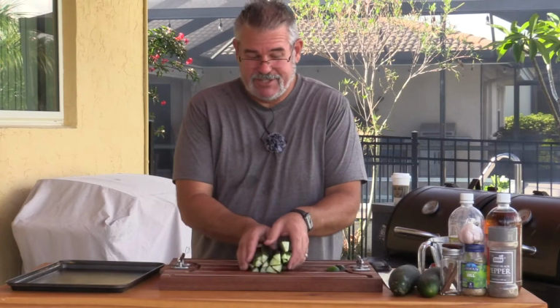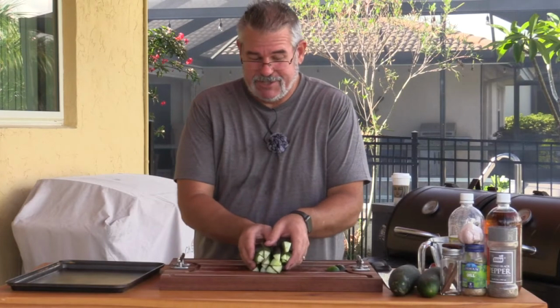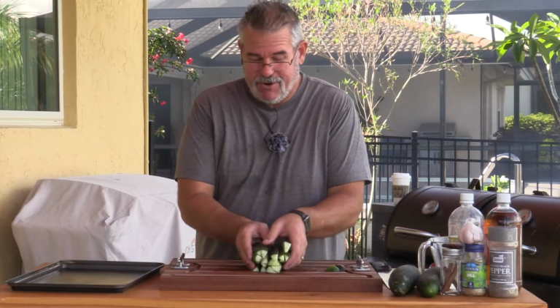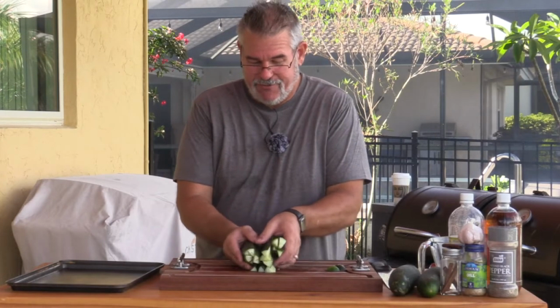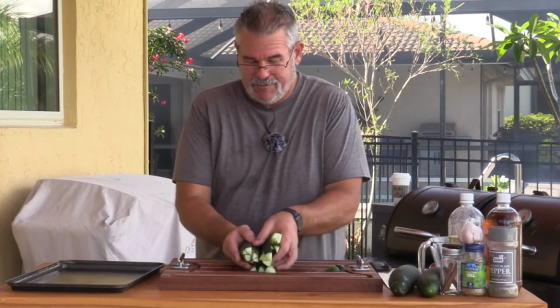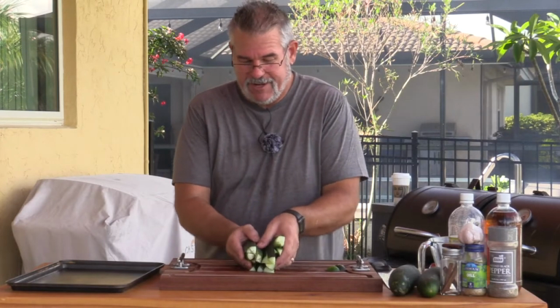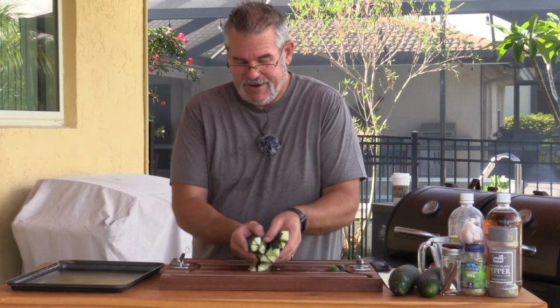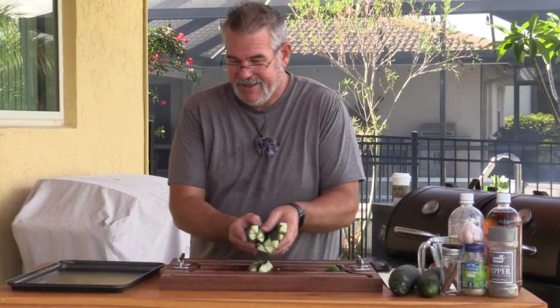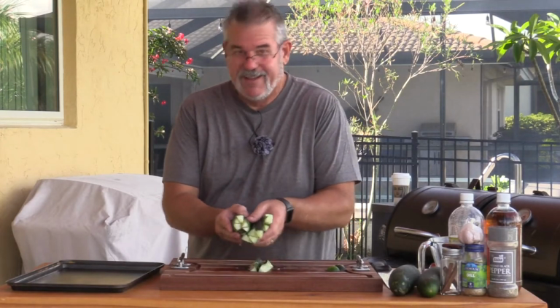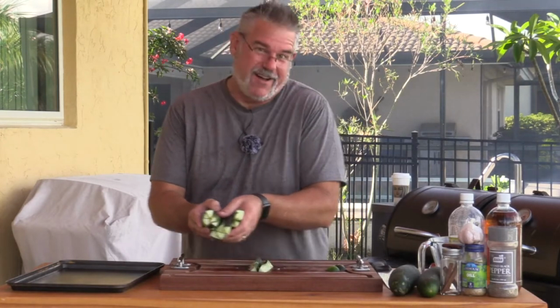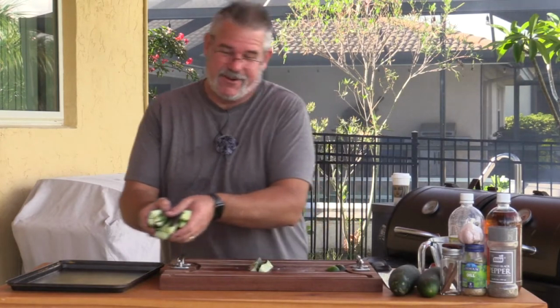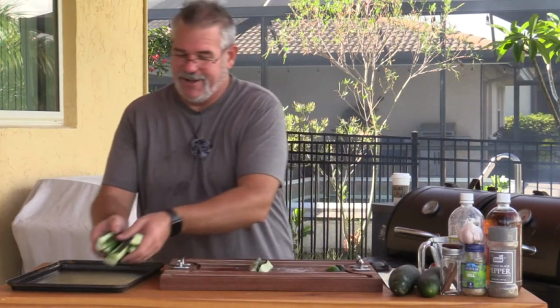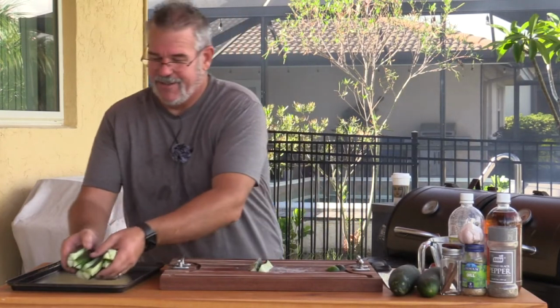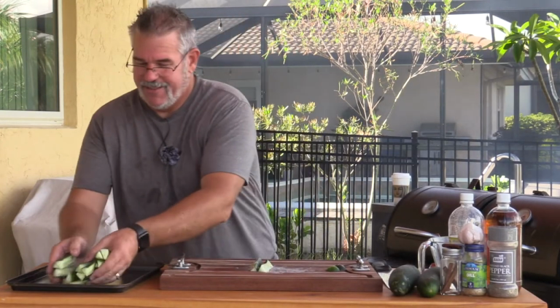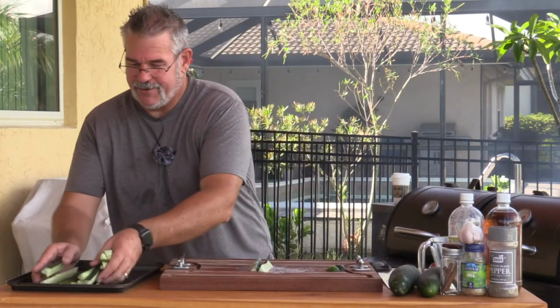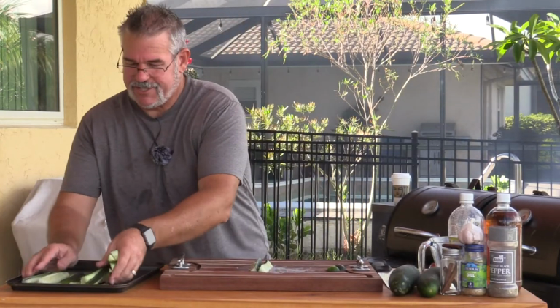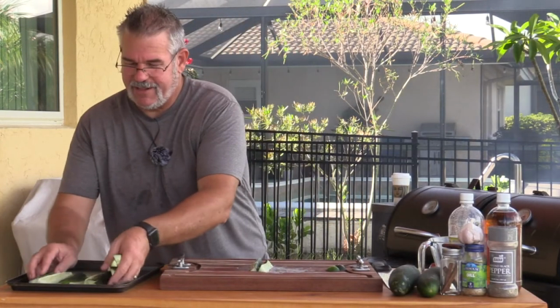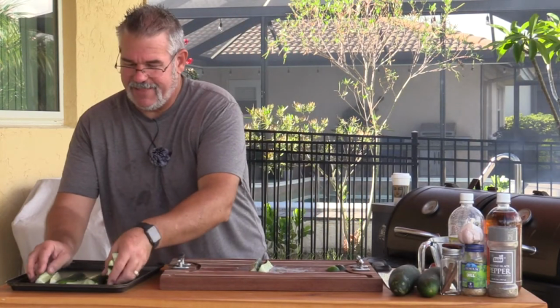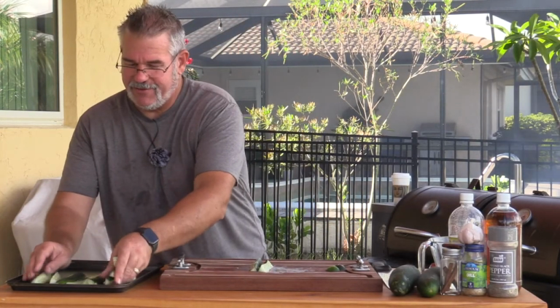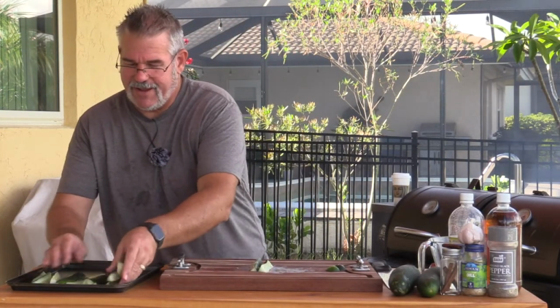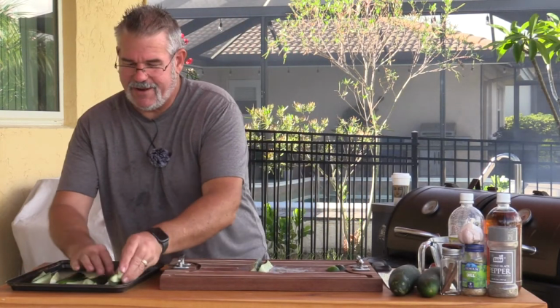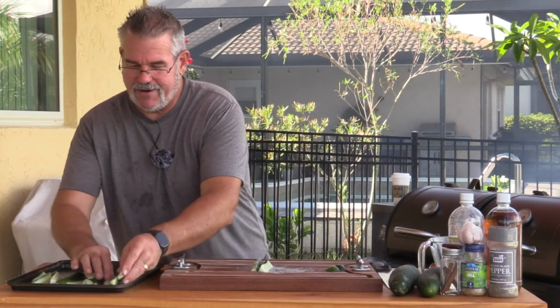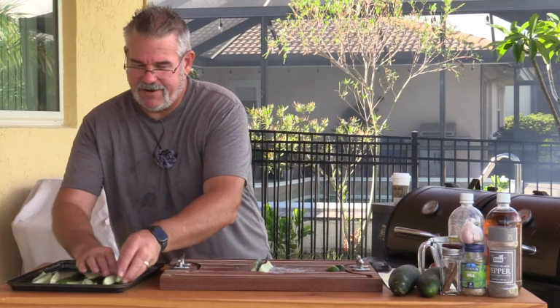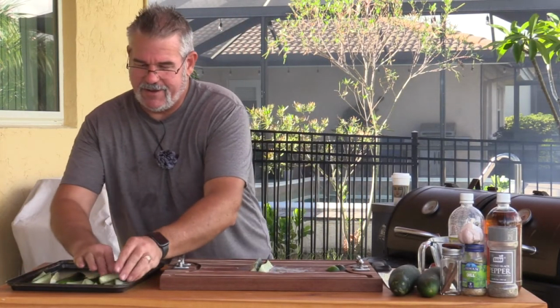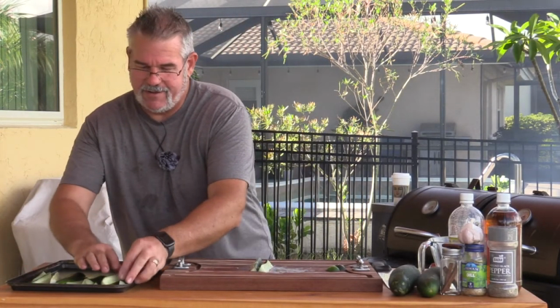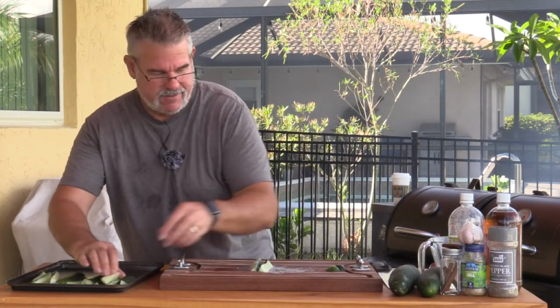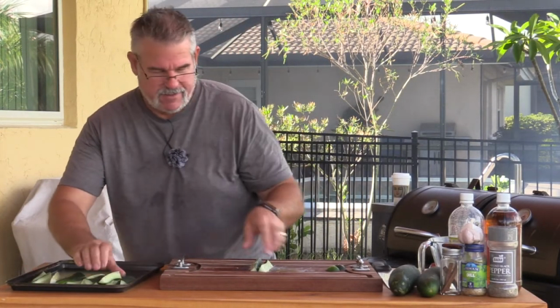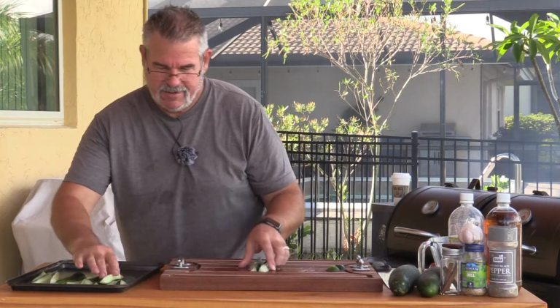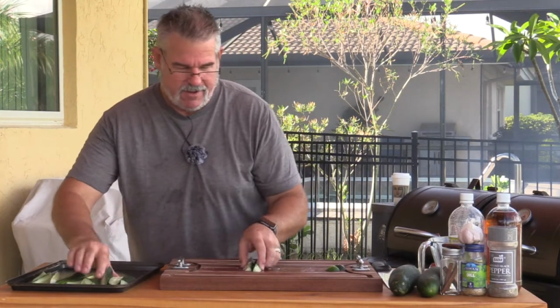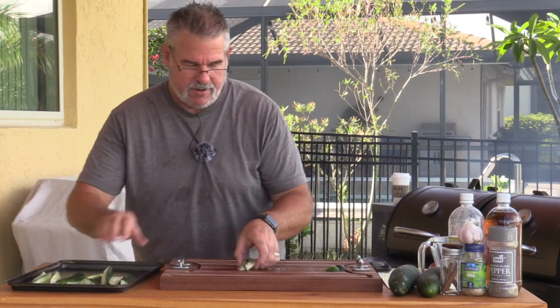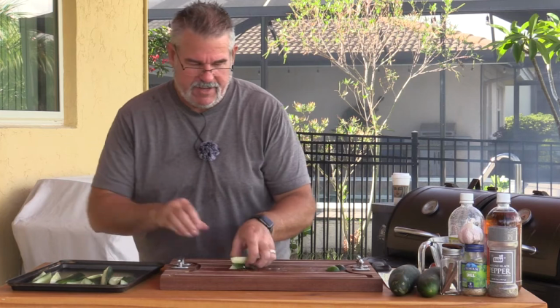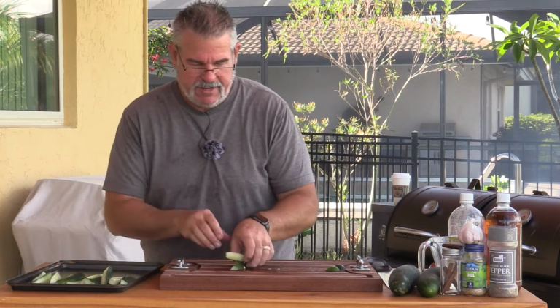We're getting some nice smoke forming on the grill now. We're just going to lay the spears right out on our pan.